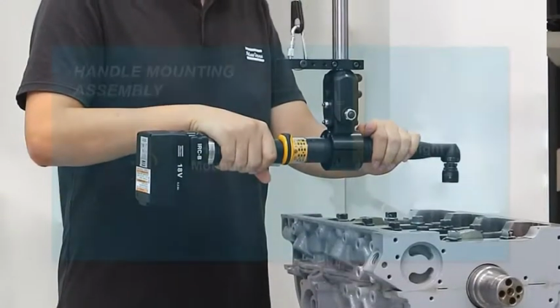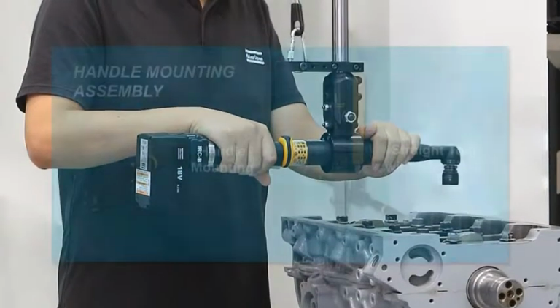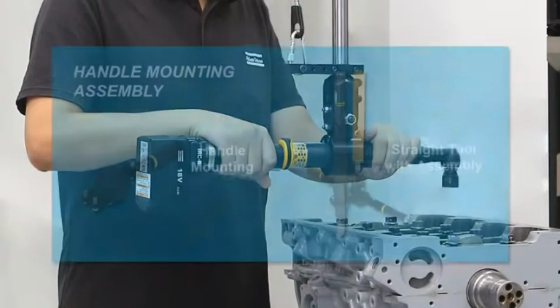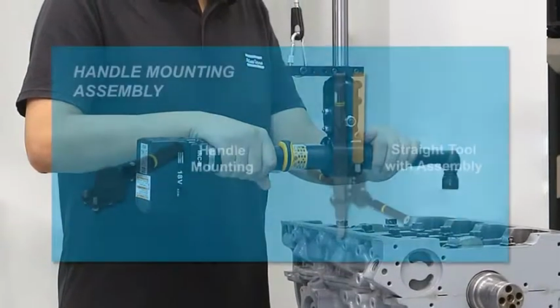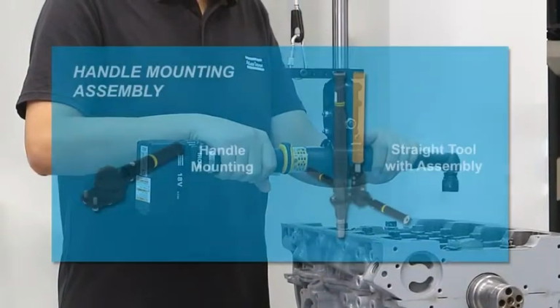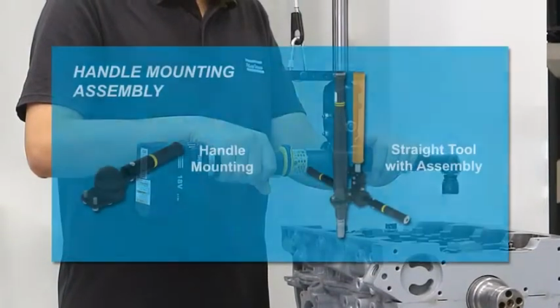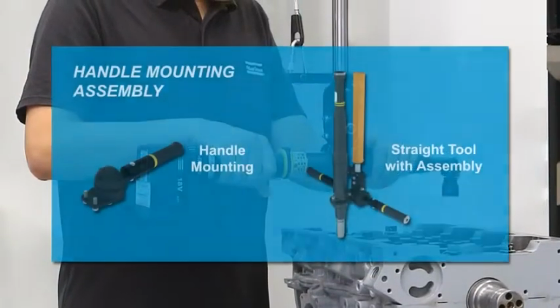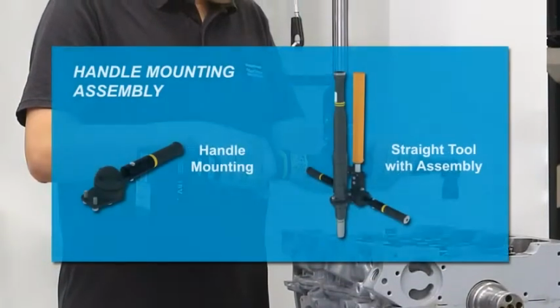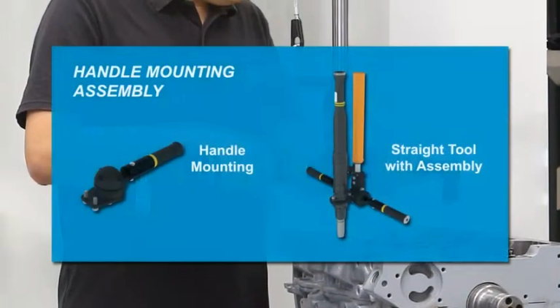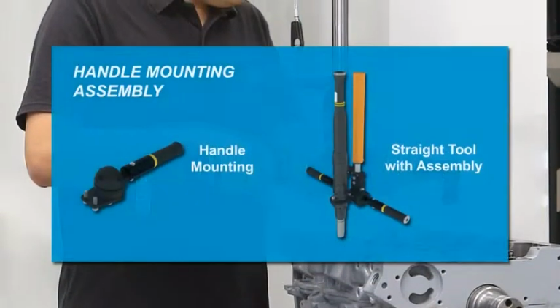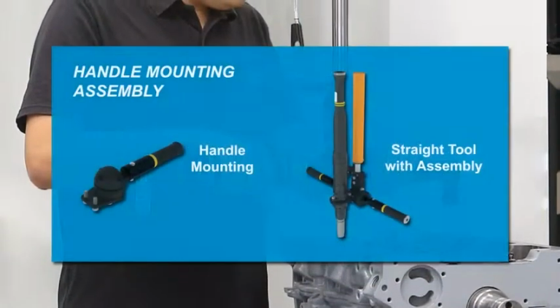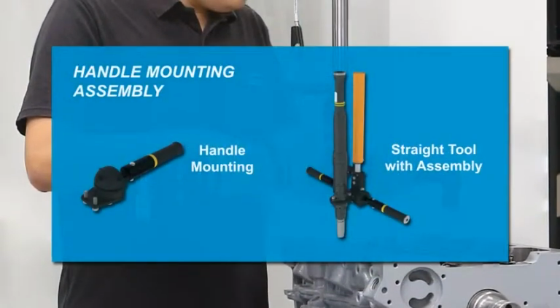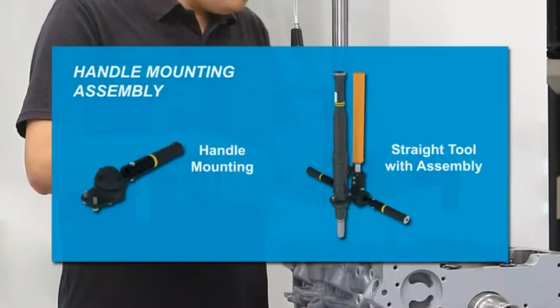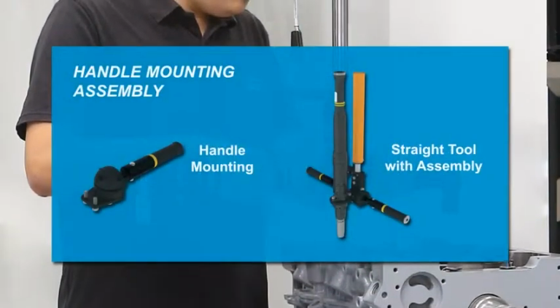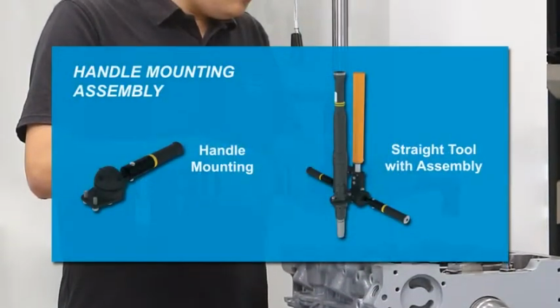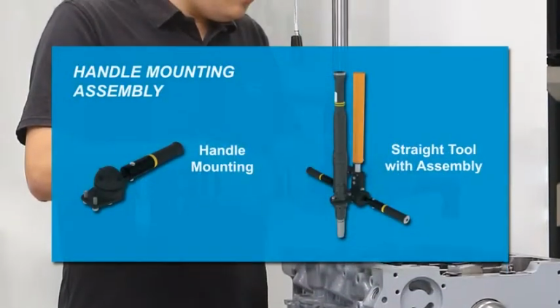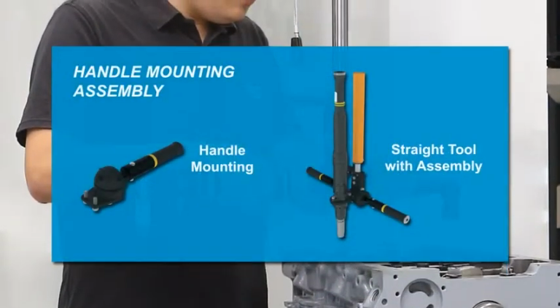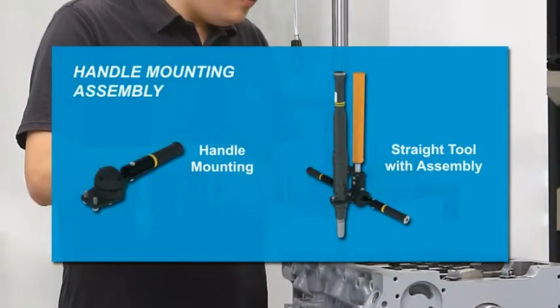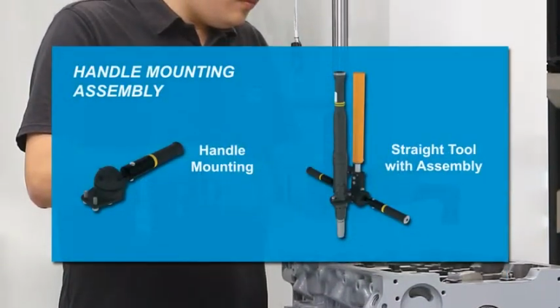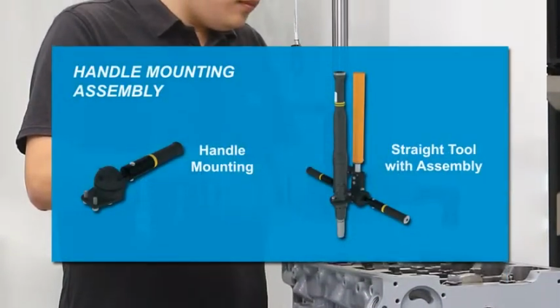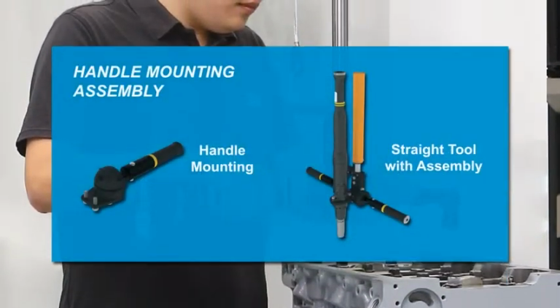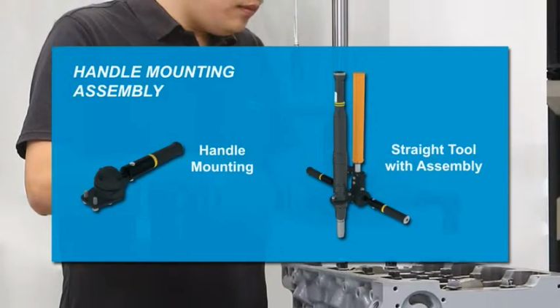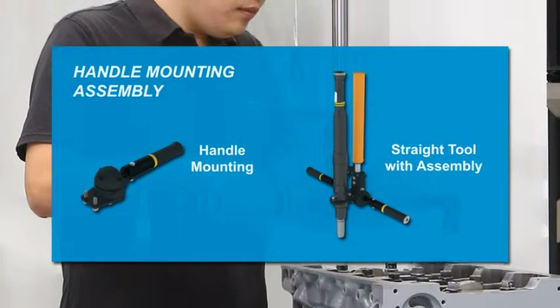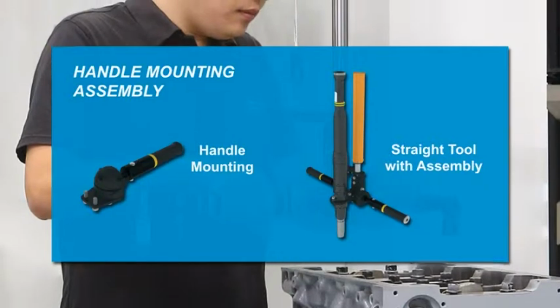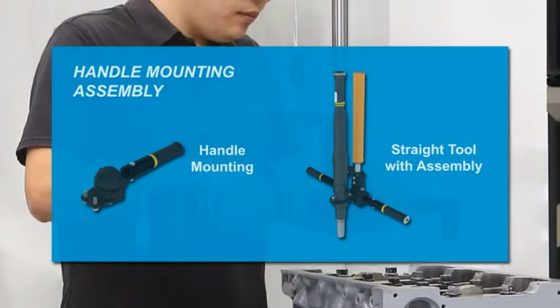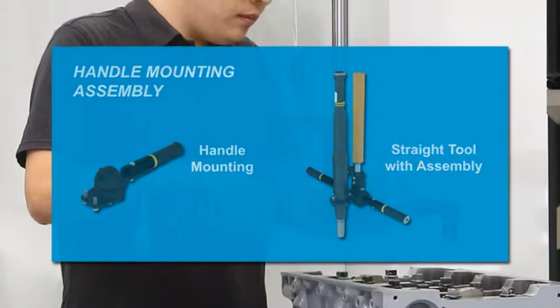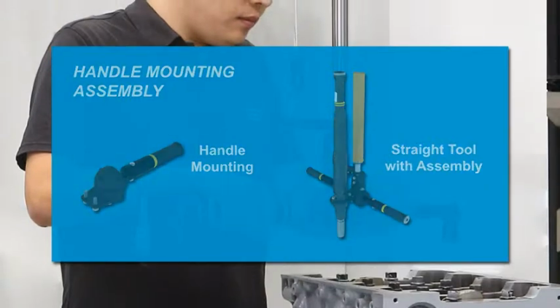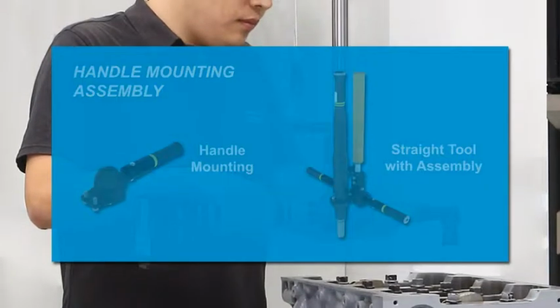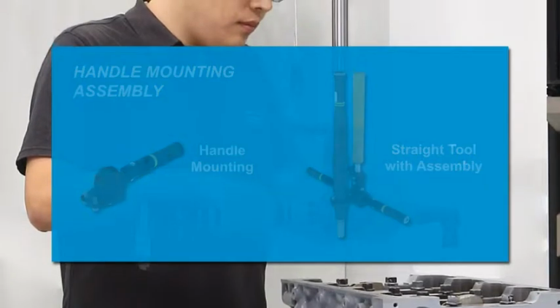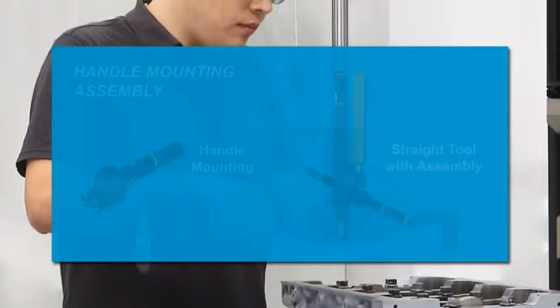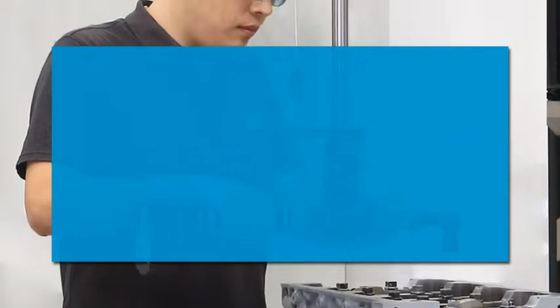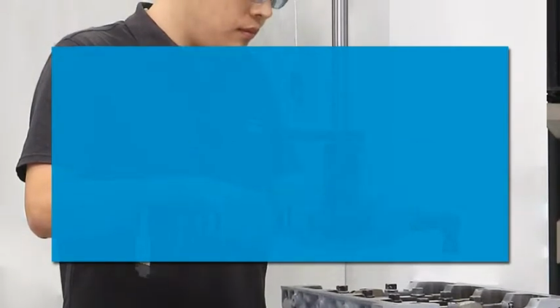Standard accessories for the HTS suspension are available to enhance system configuration.